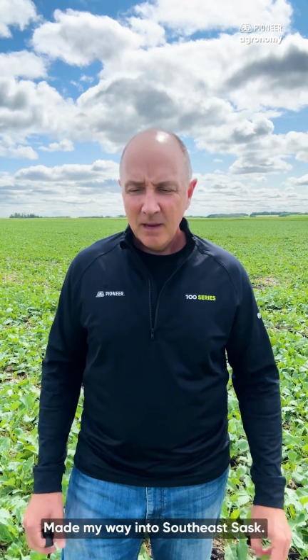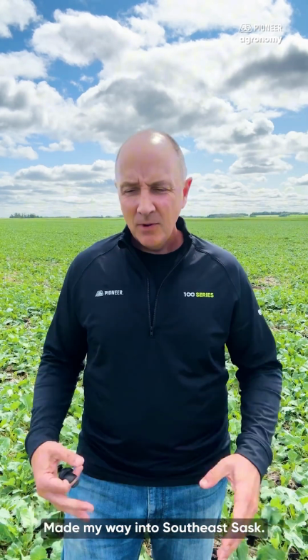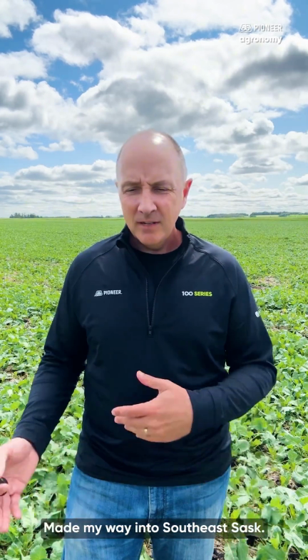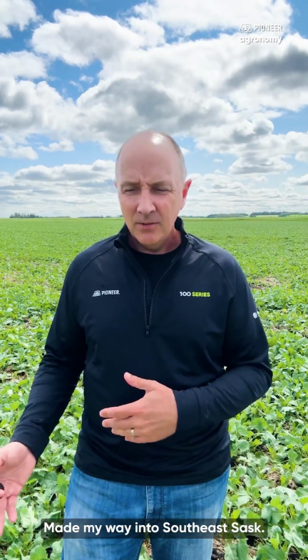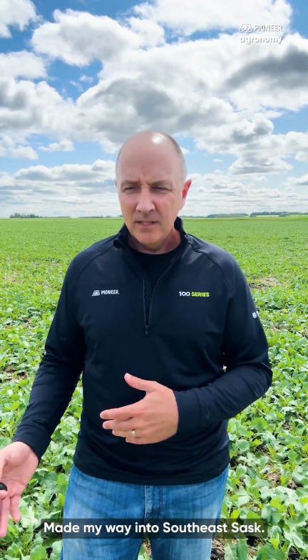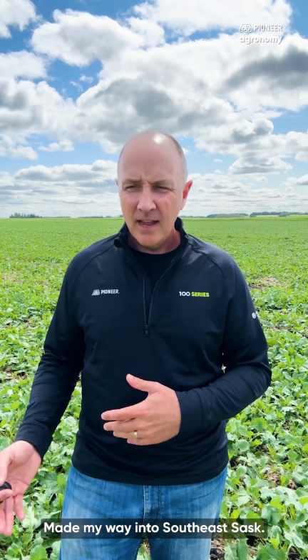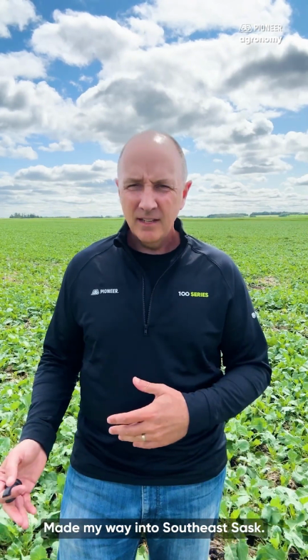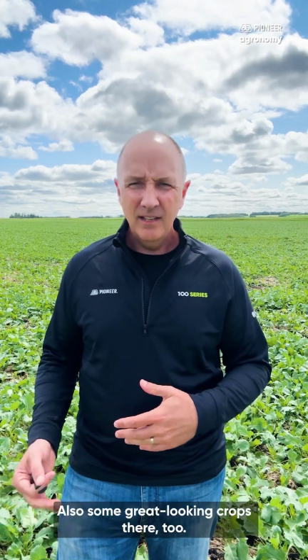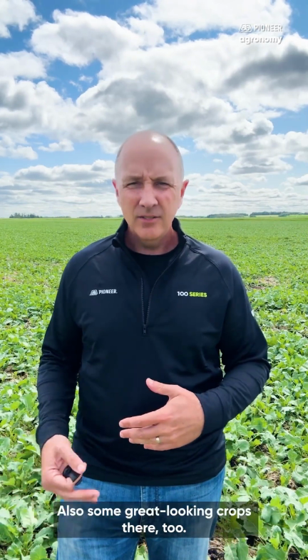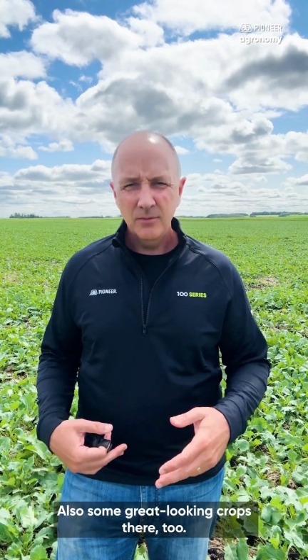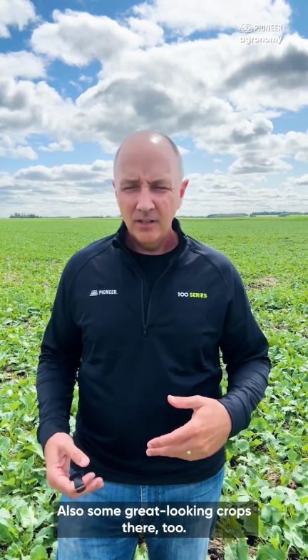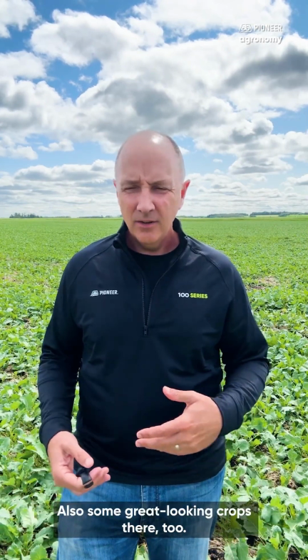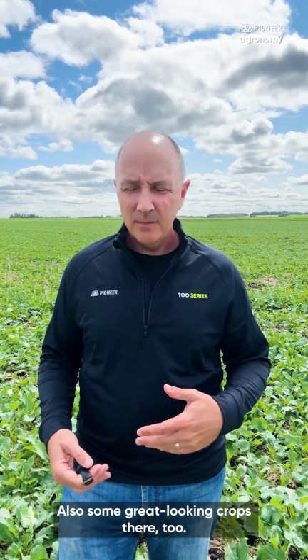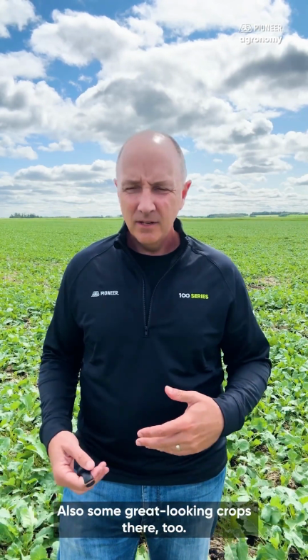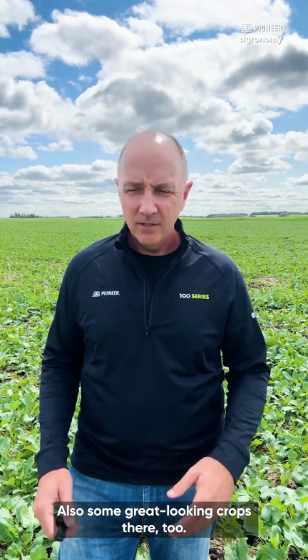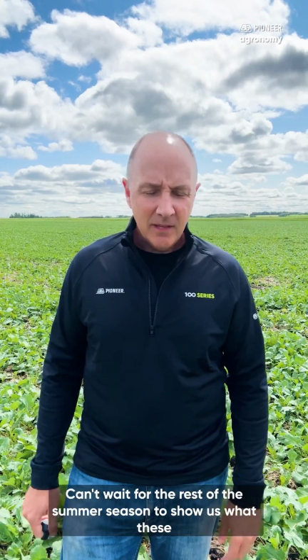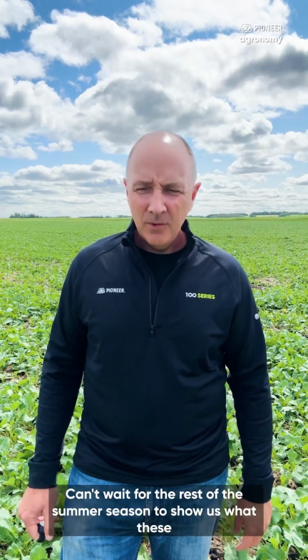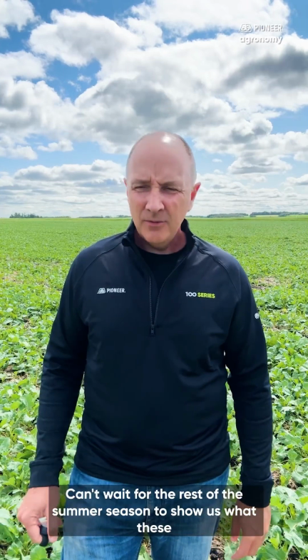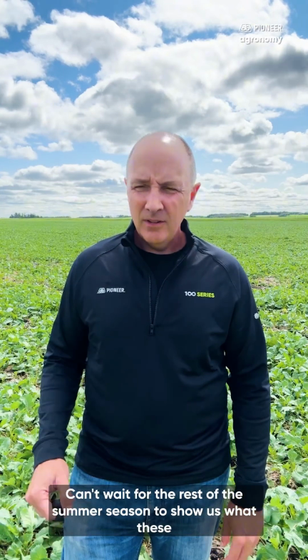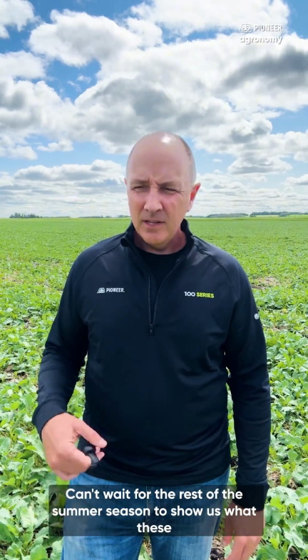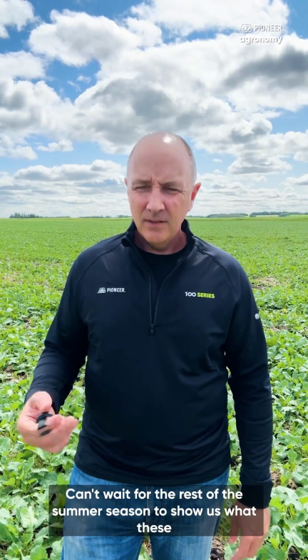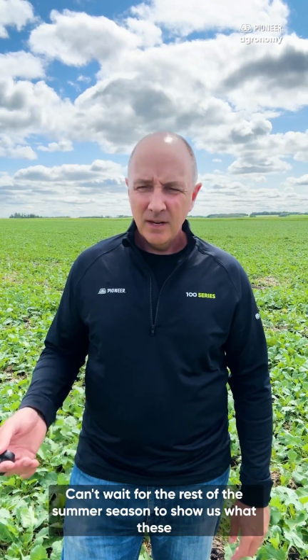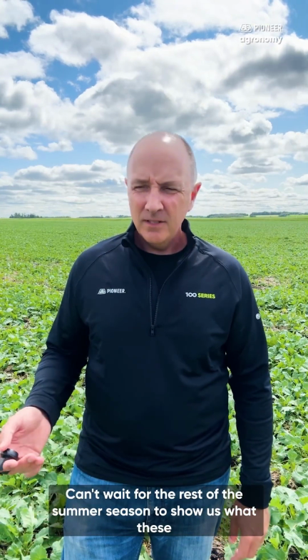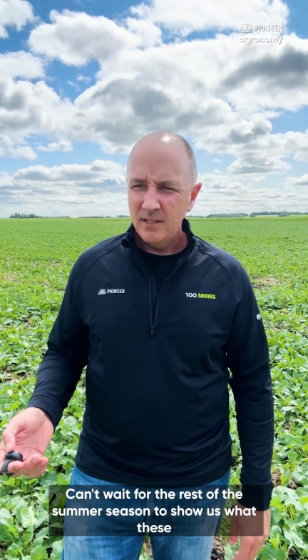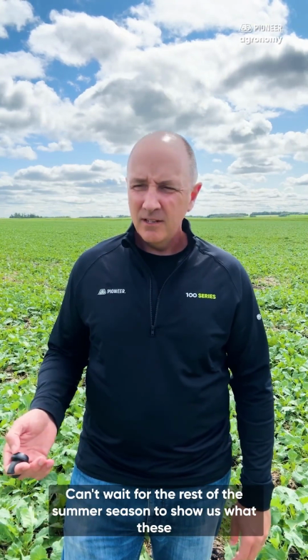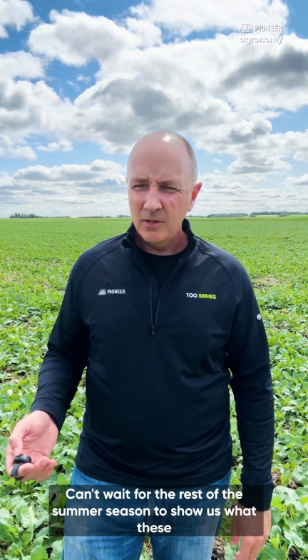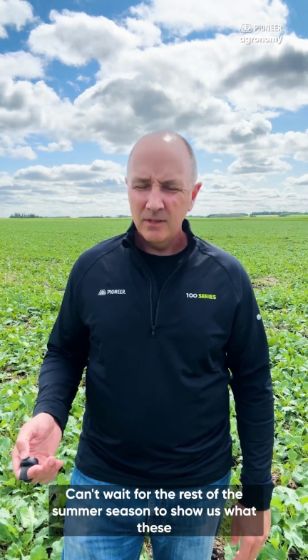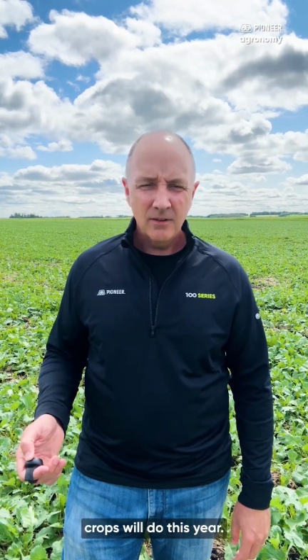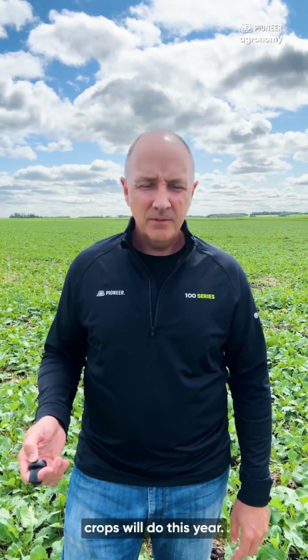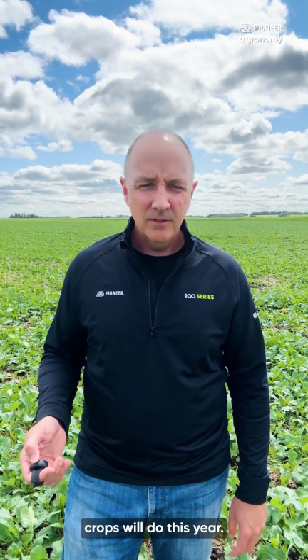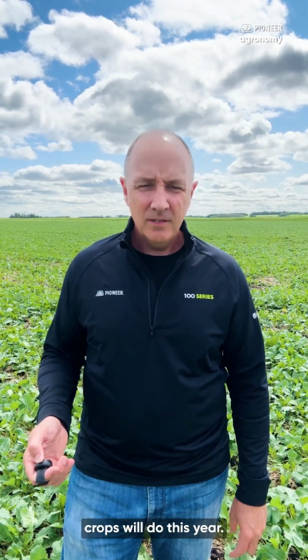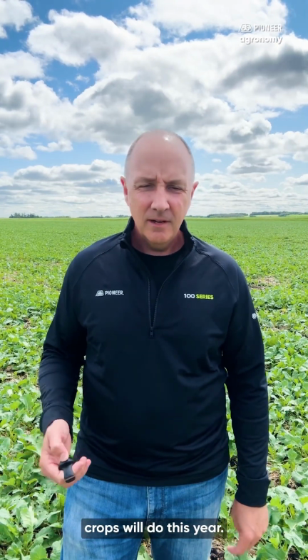Made my way into southeast Saskatchewan as well — some great looking crops there too. Can't wait for the rest of the summer season to show us what these crops will do this year.